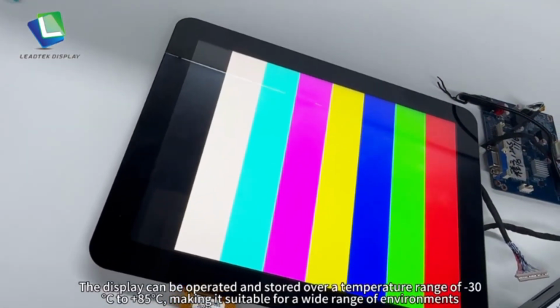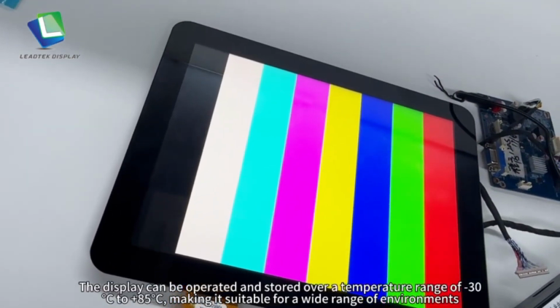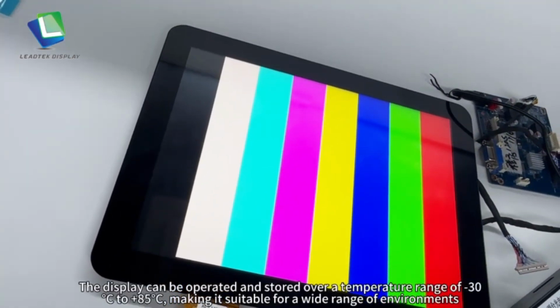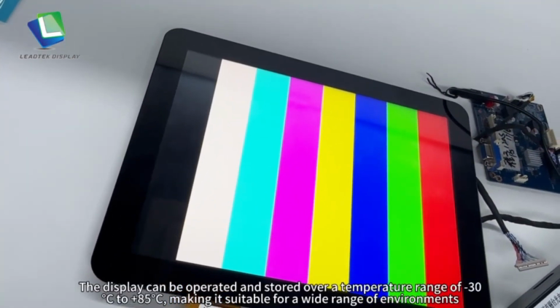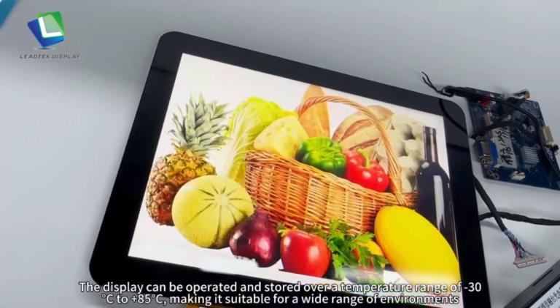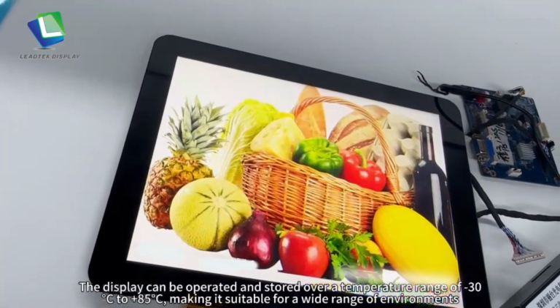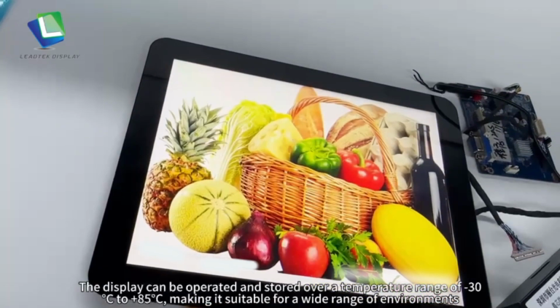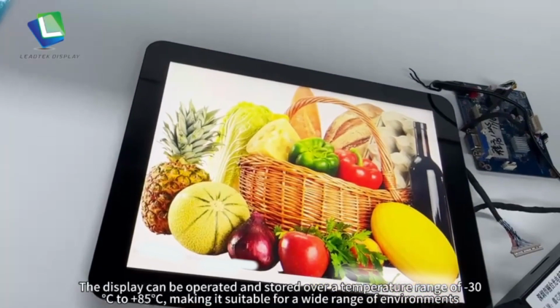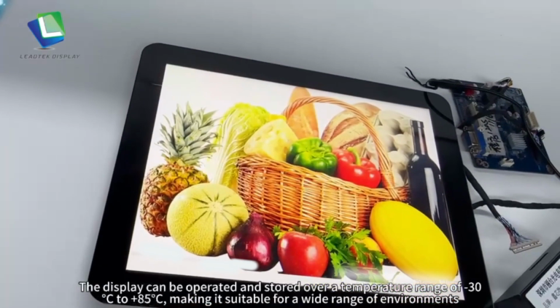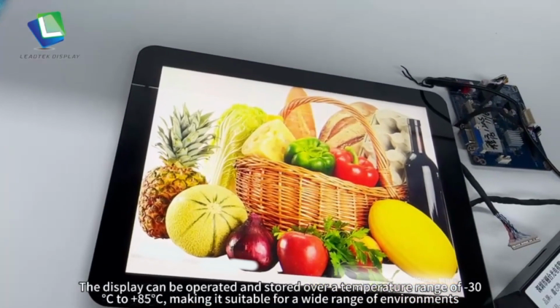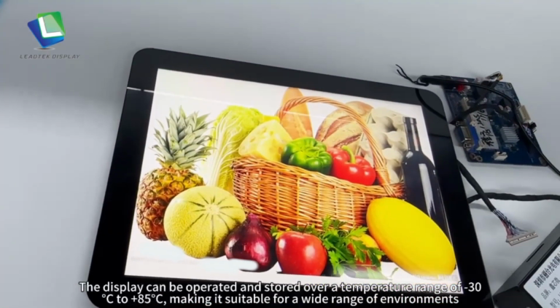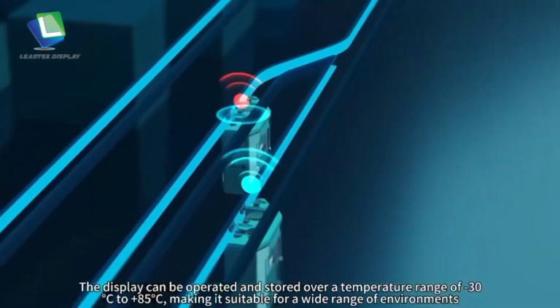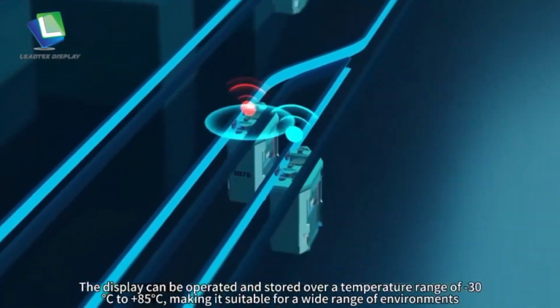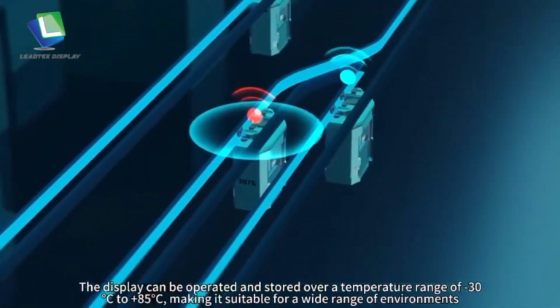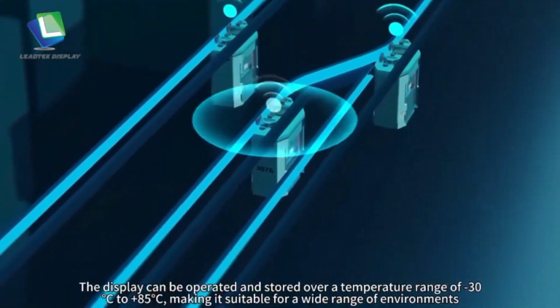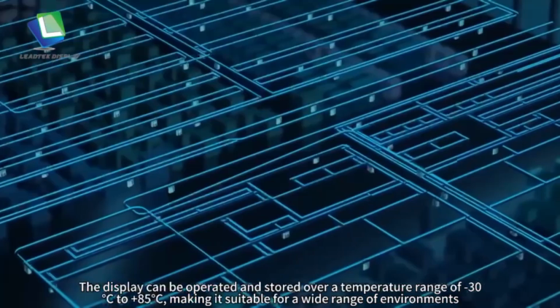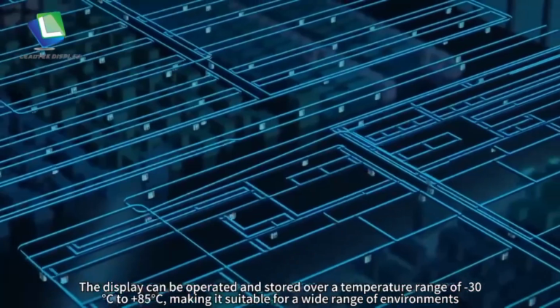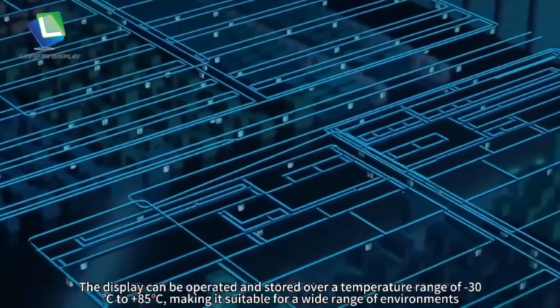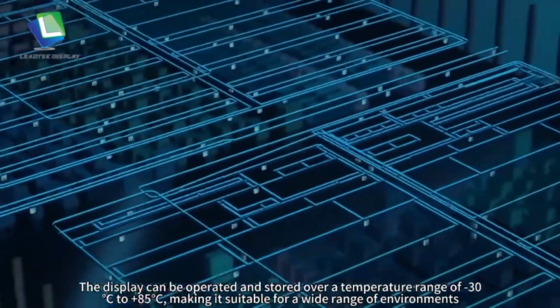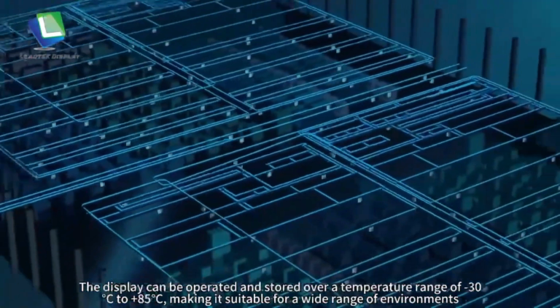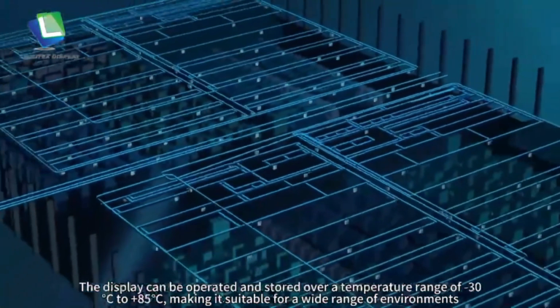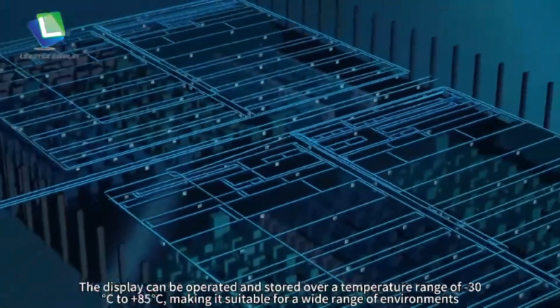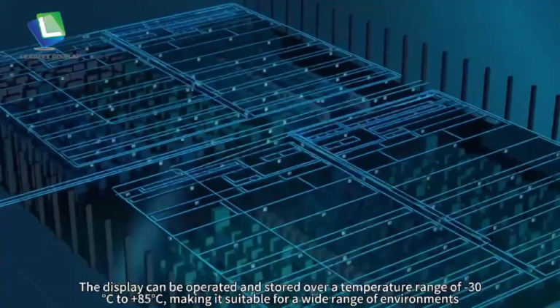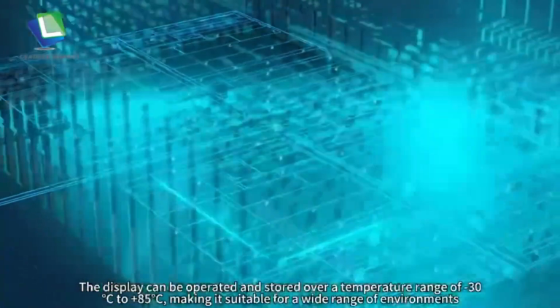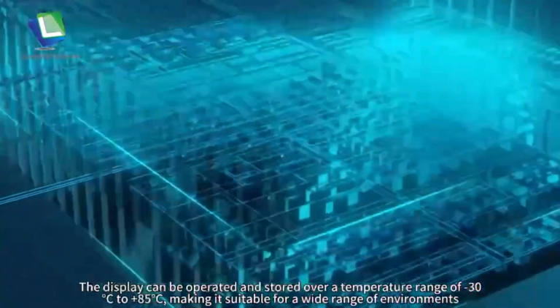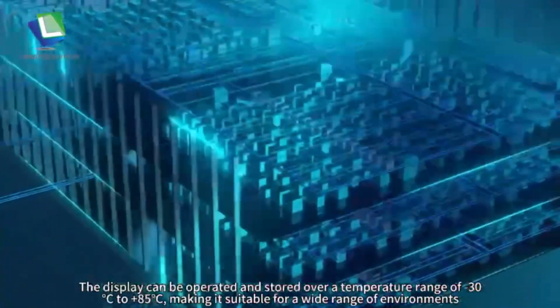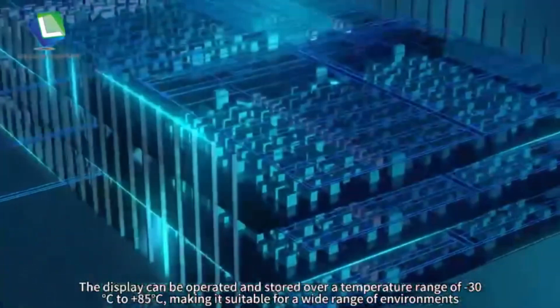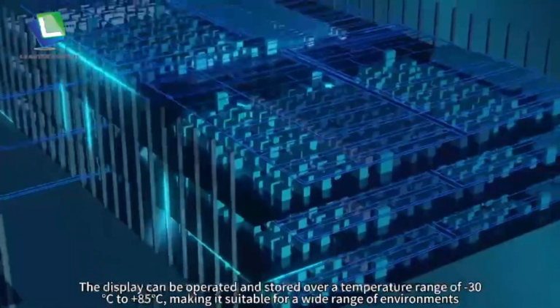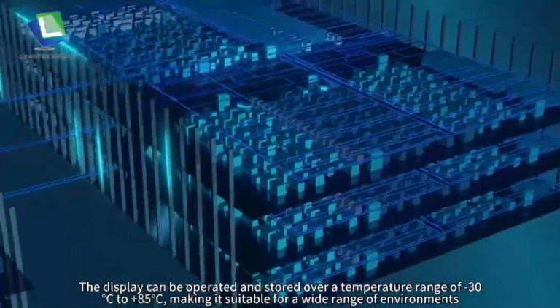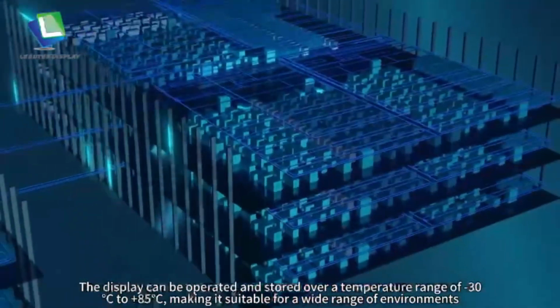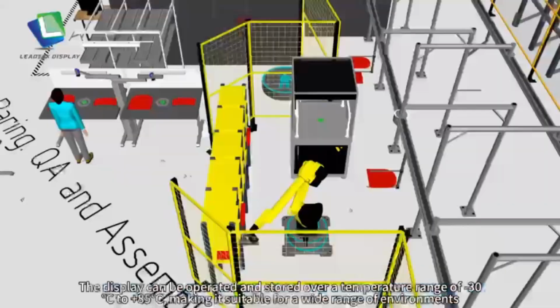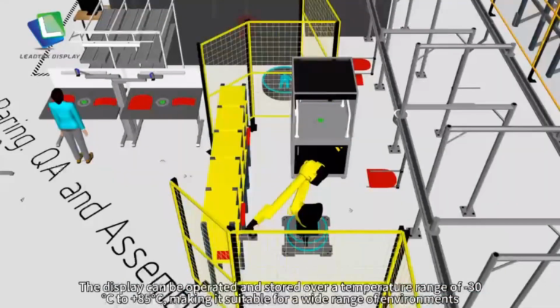The display can be operated and stored over a temperature range of minus 30 degrees Celsius to plus 85 degrees Celsius, making it suitable for a wide range of environments.